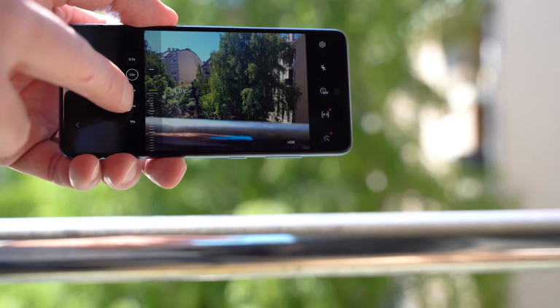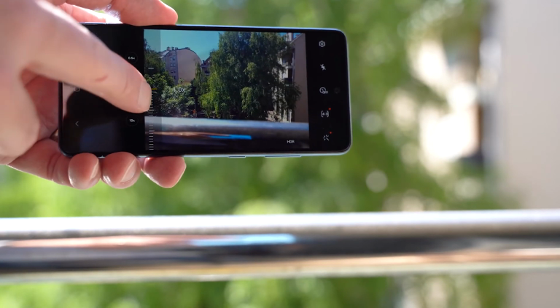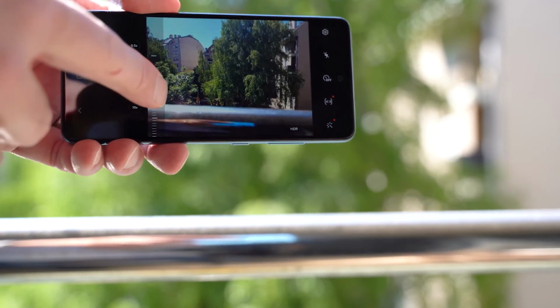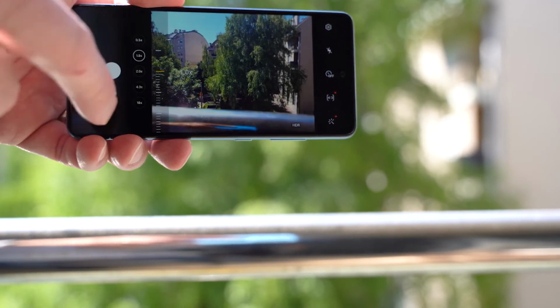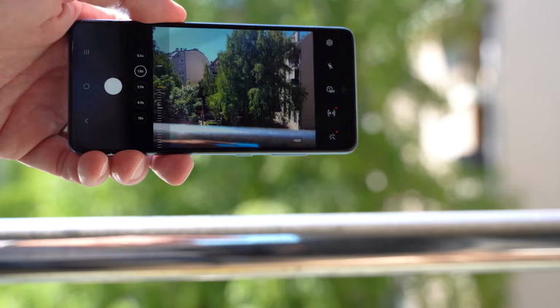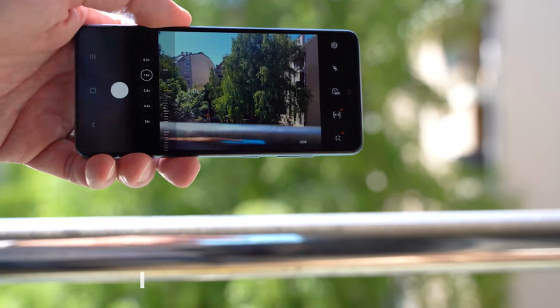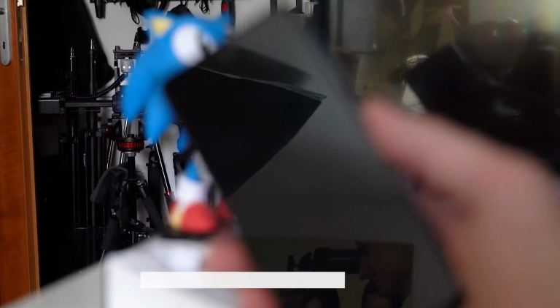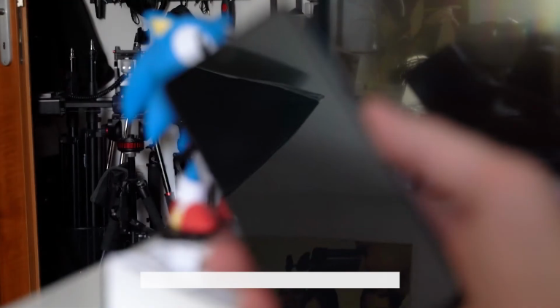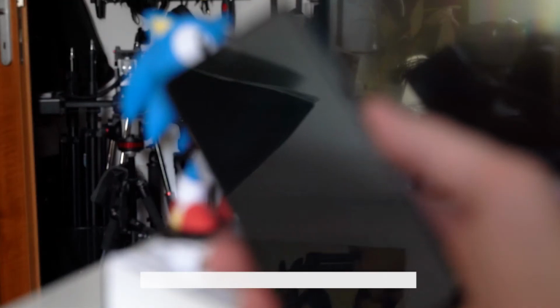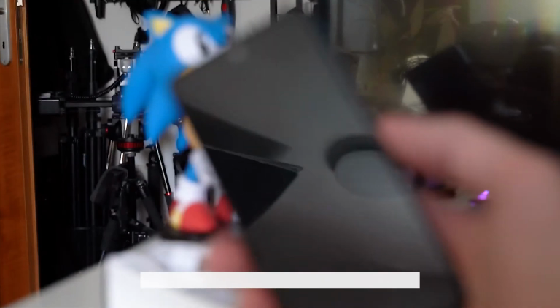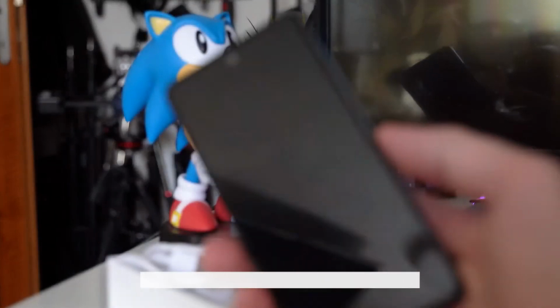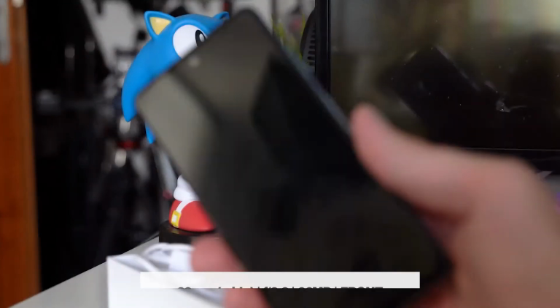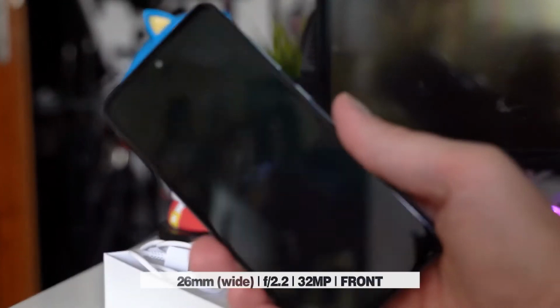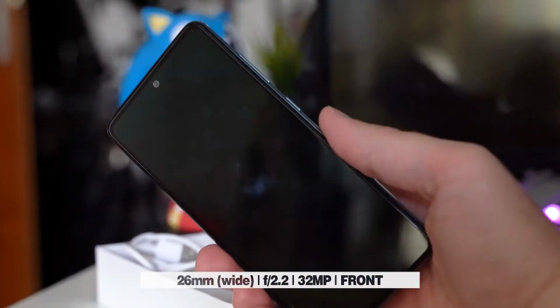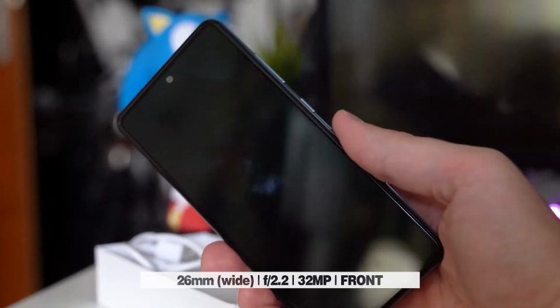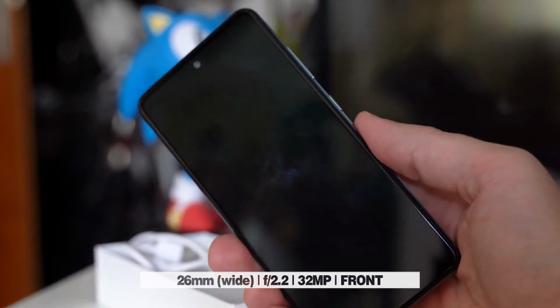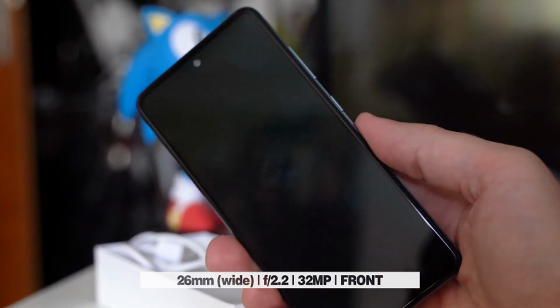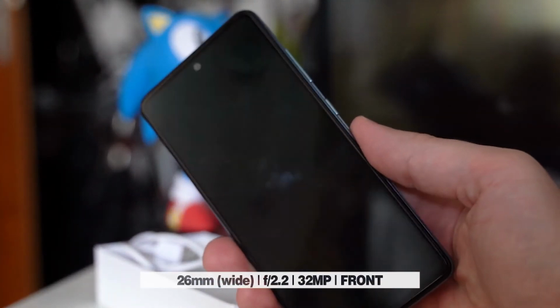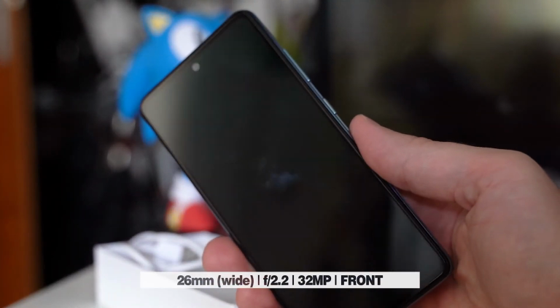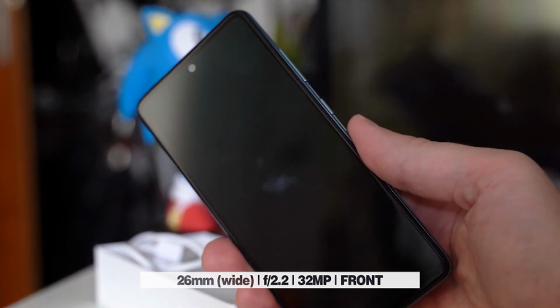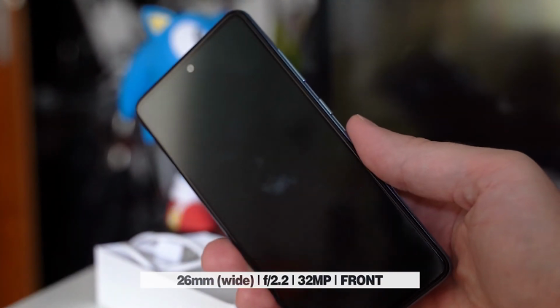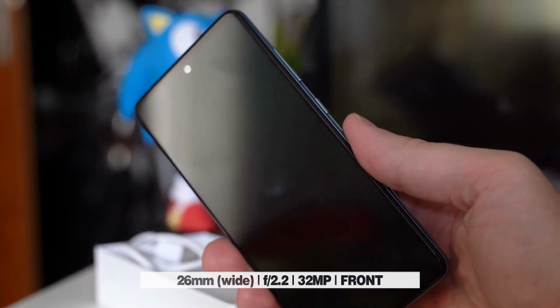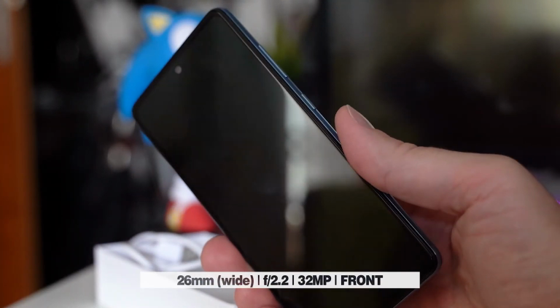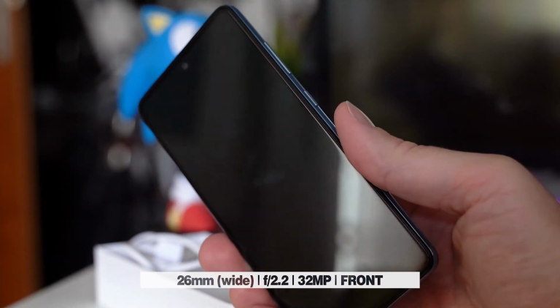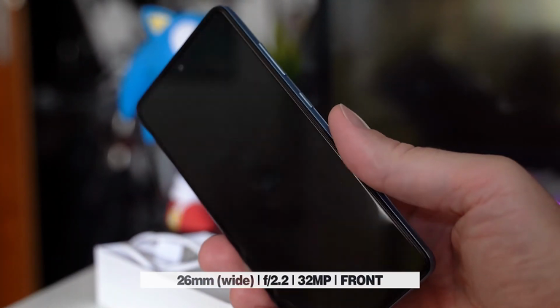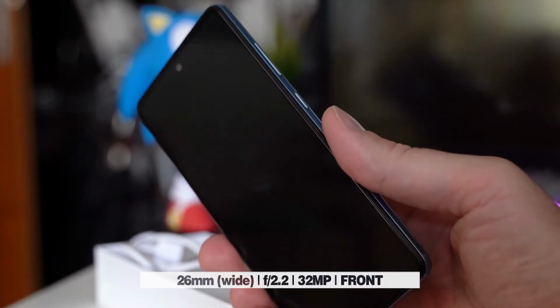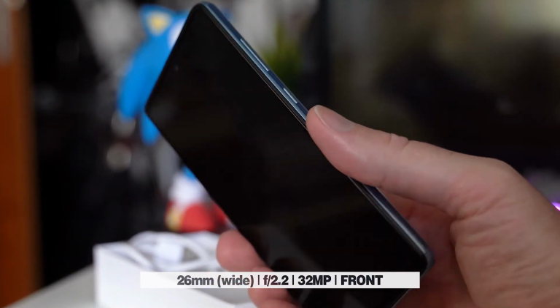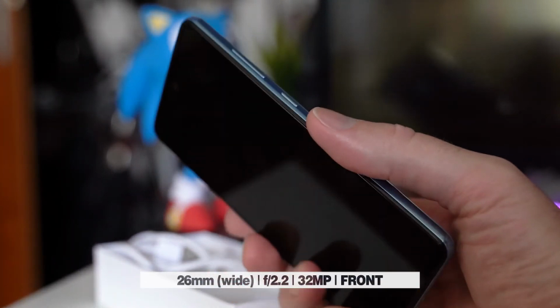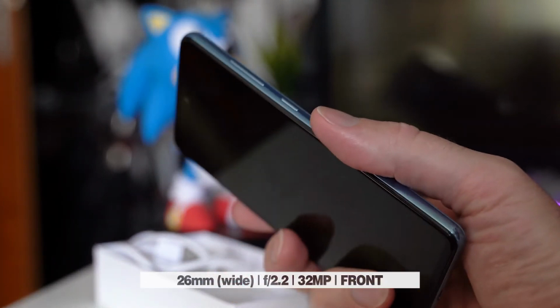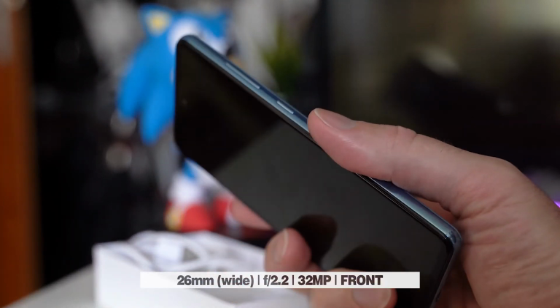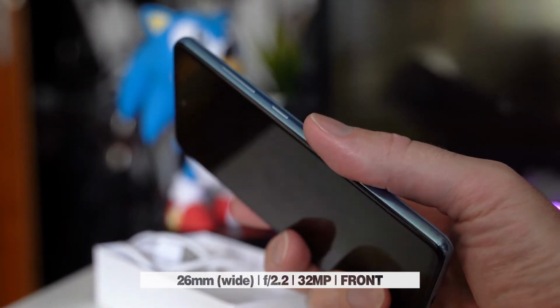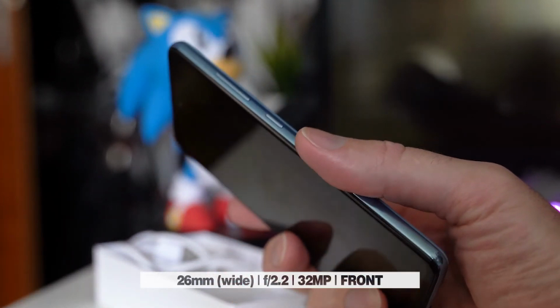The front camera, although the same resolution as its predecessor, offers excellent contrast and great color range.